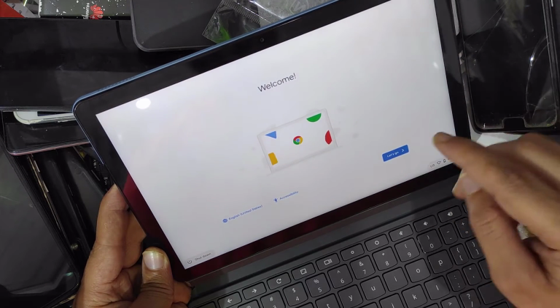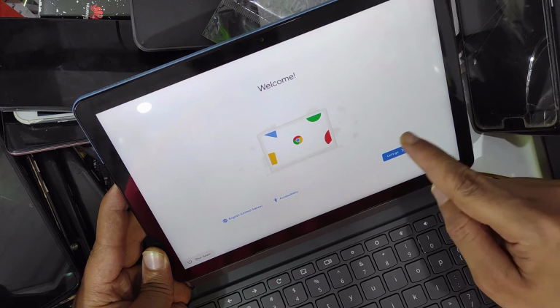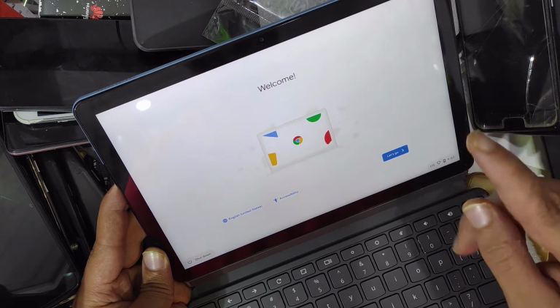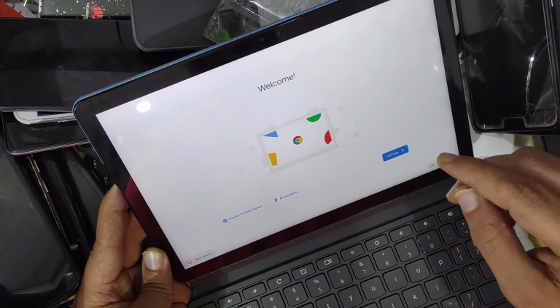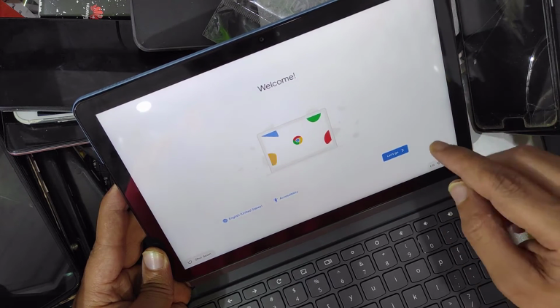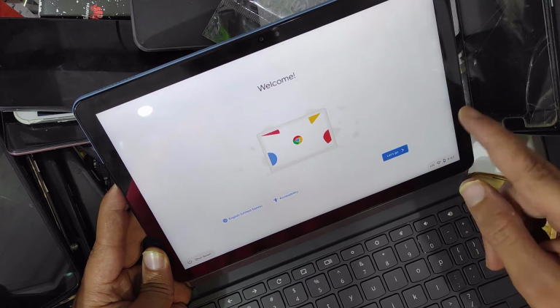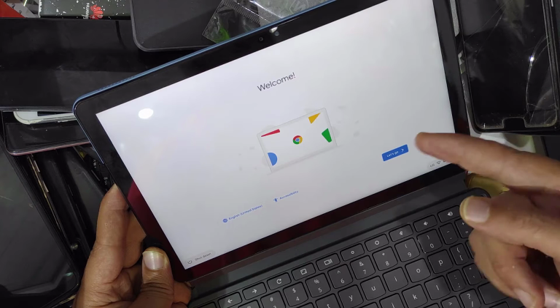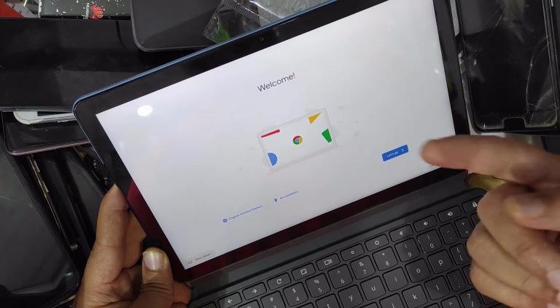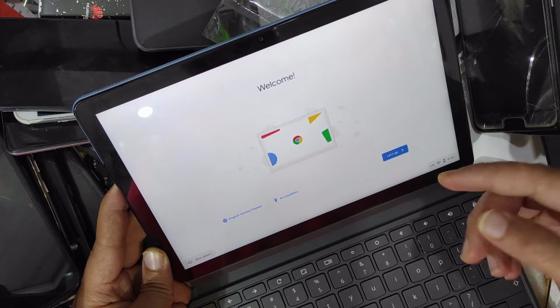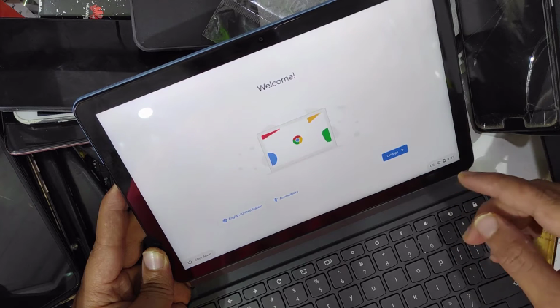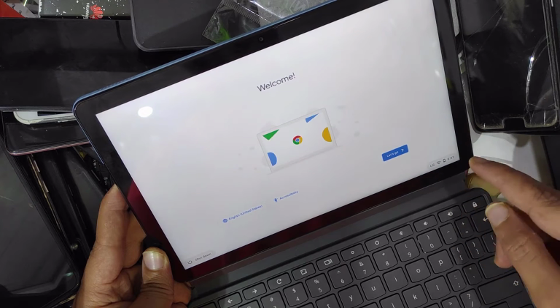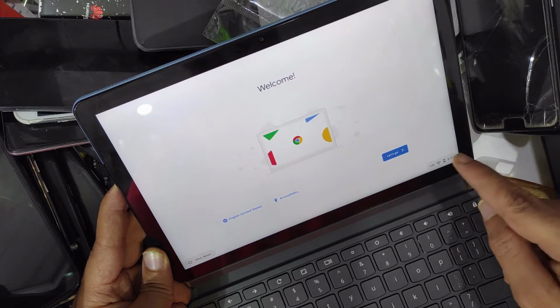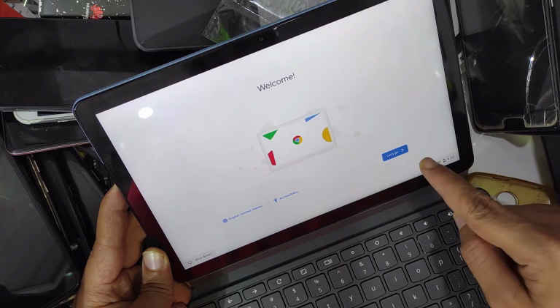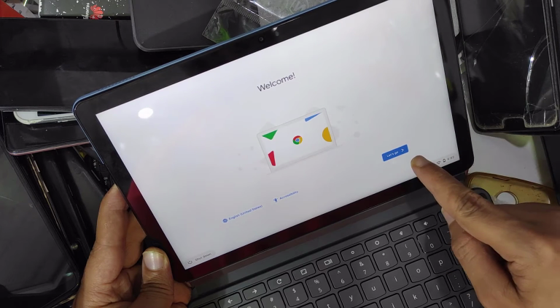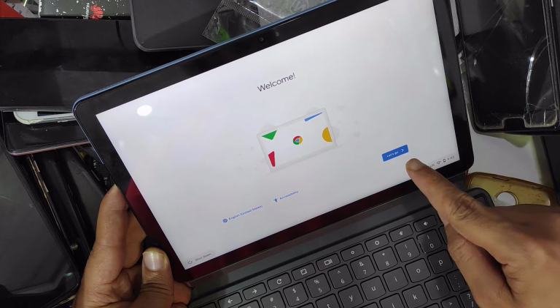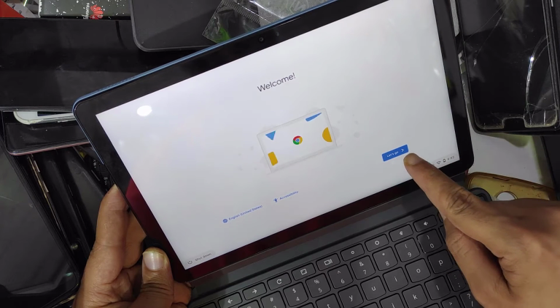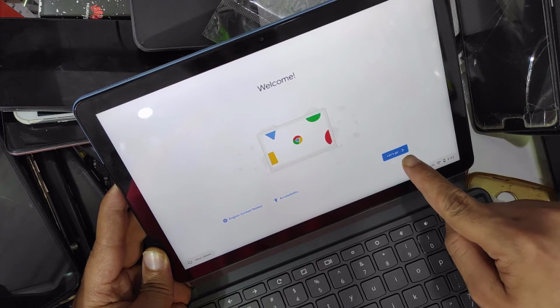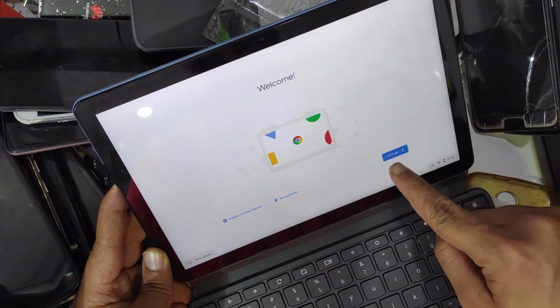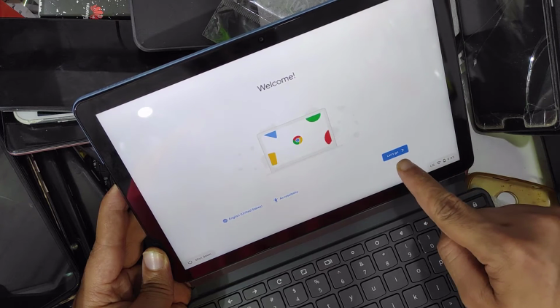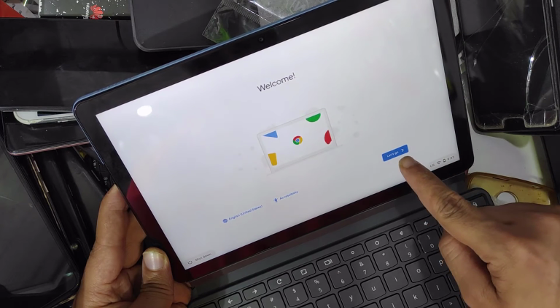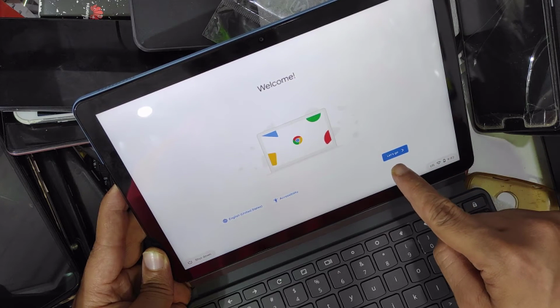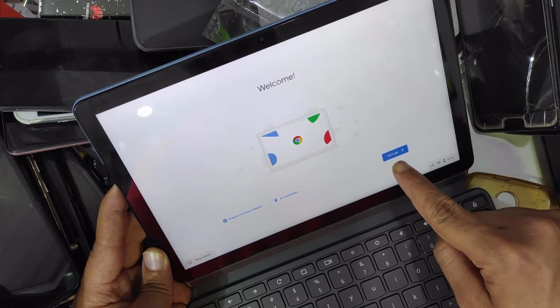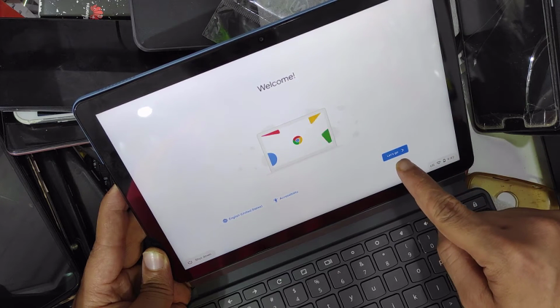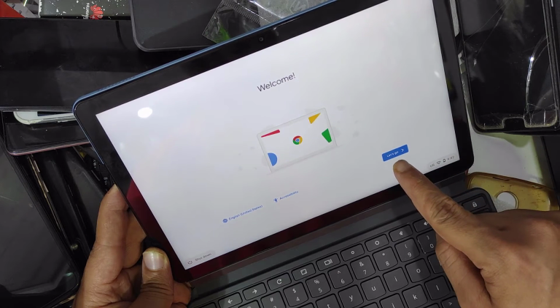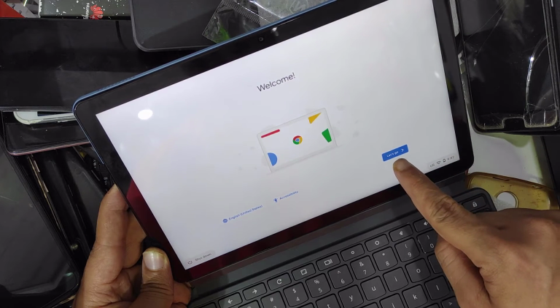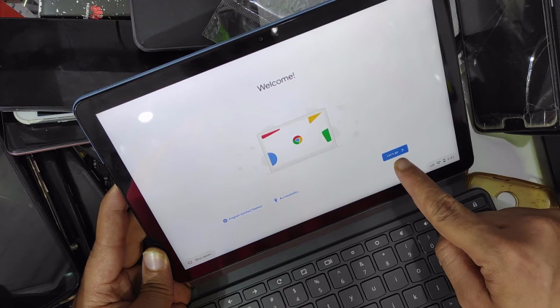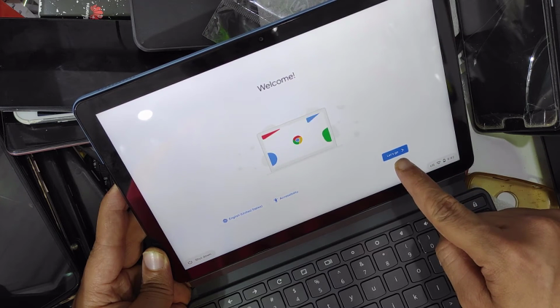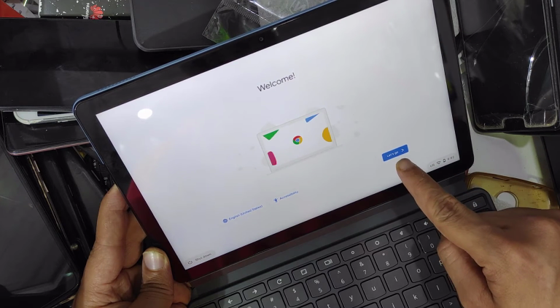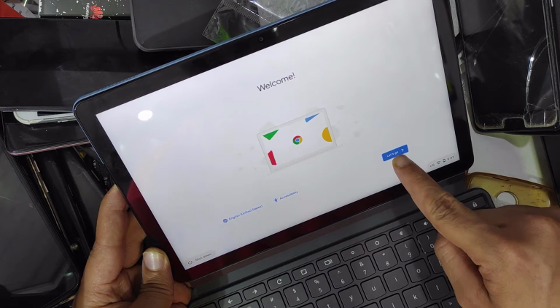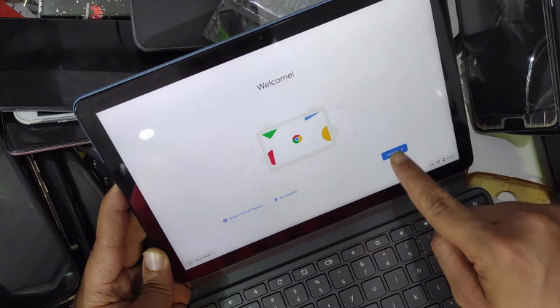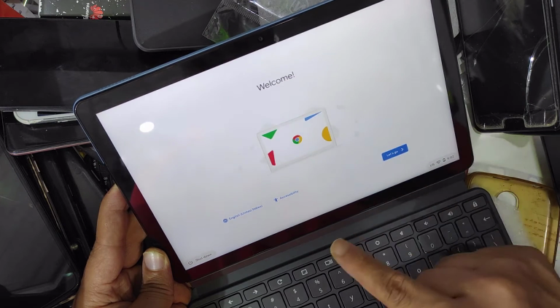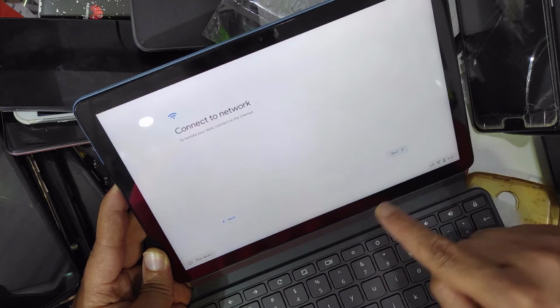As you can see, it is formatted. Let's go.